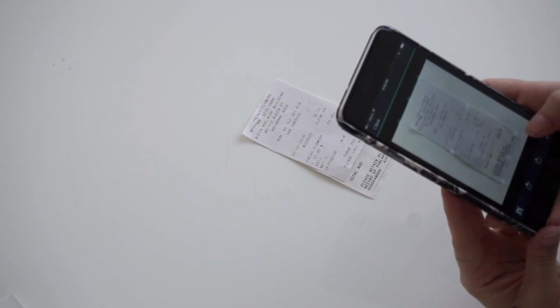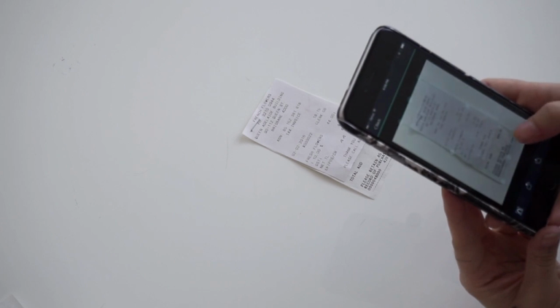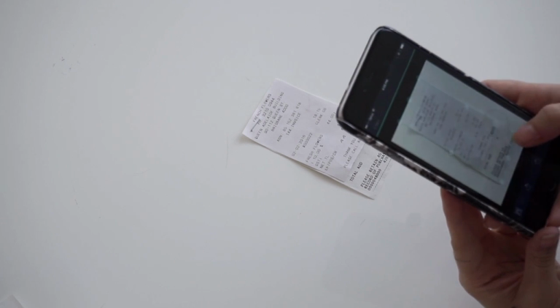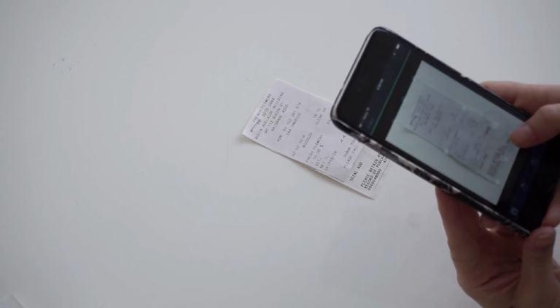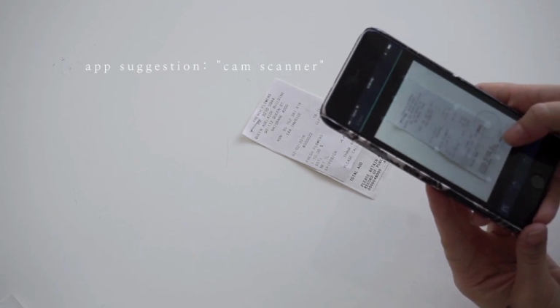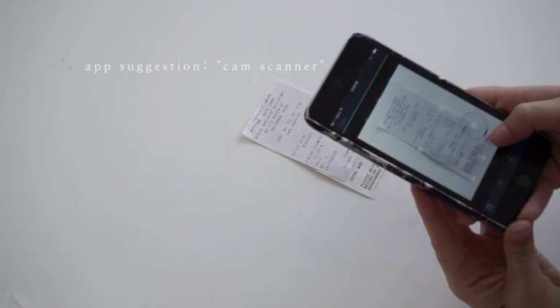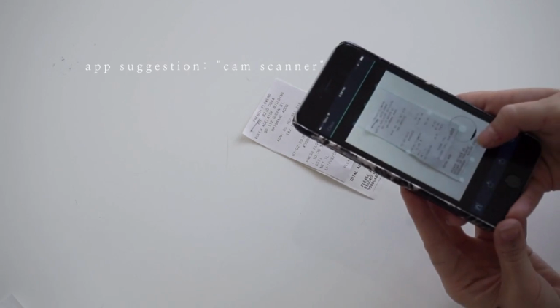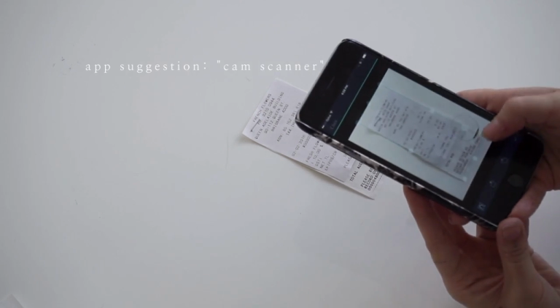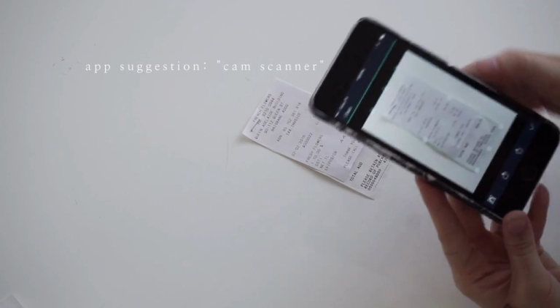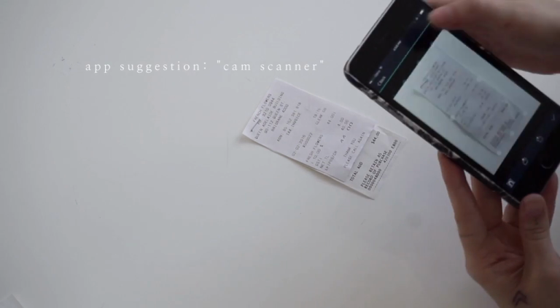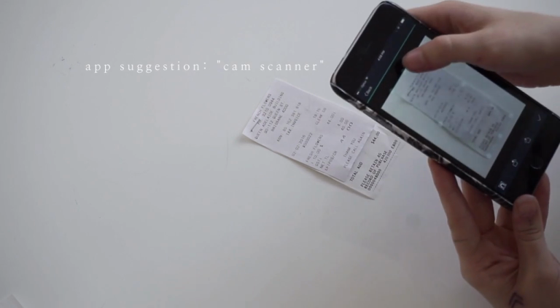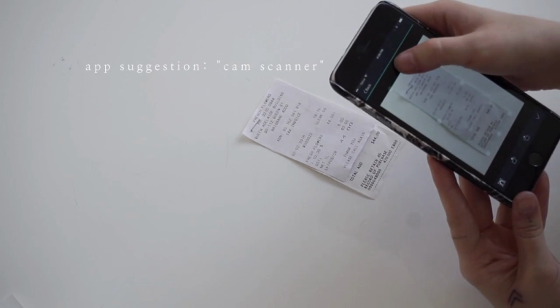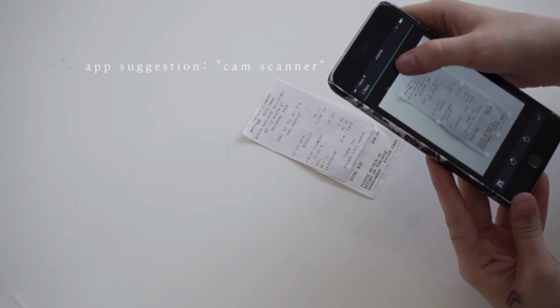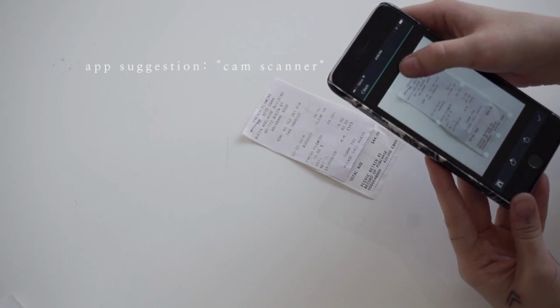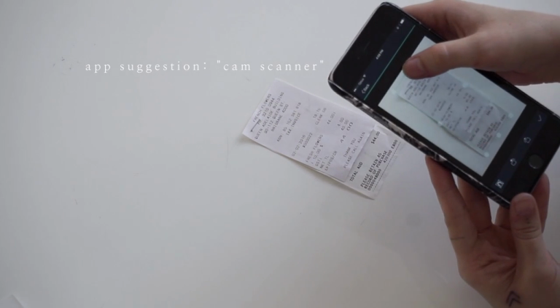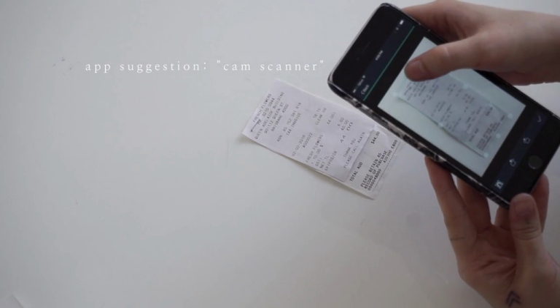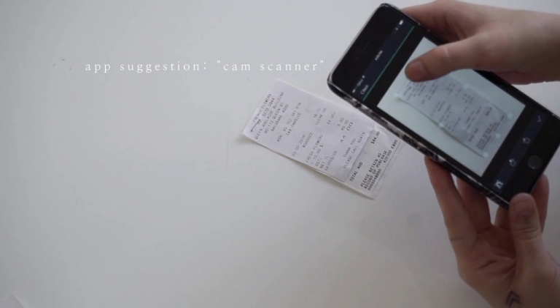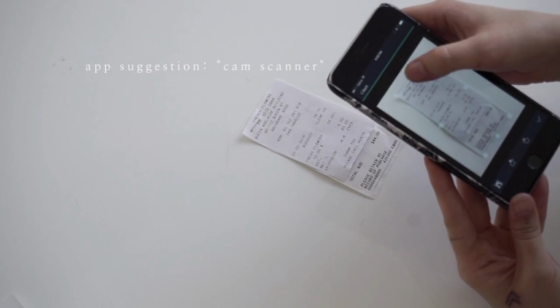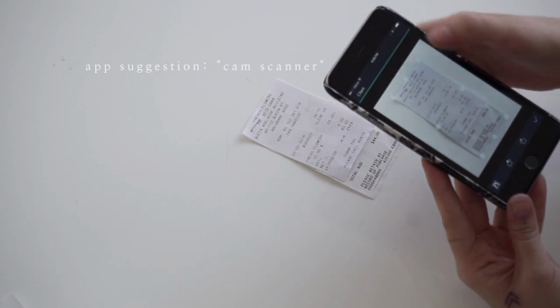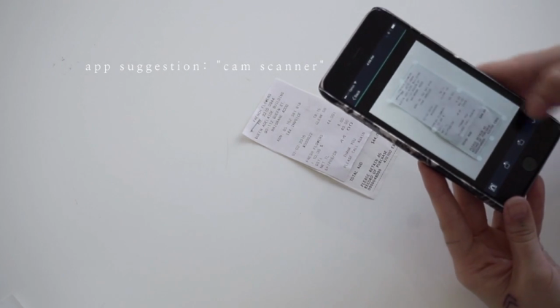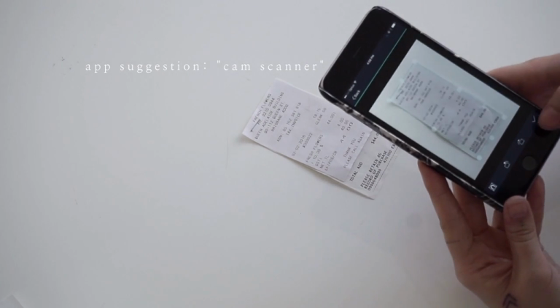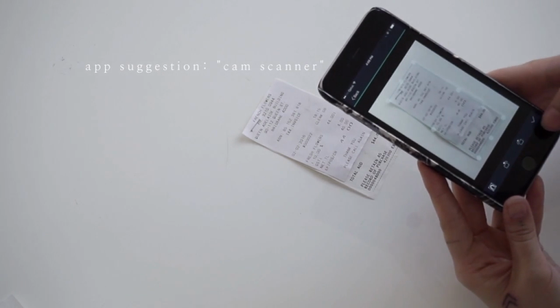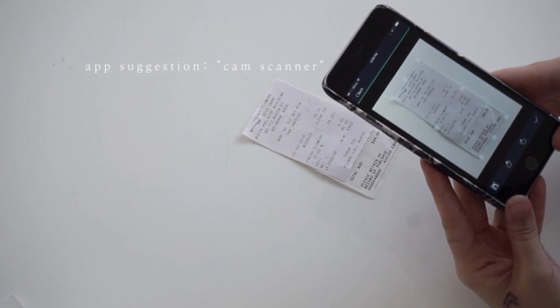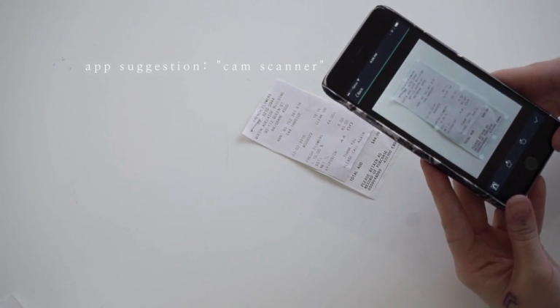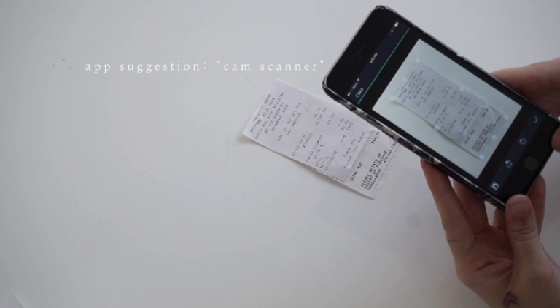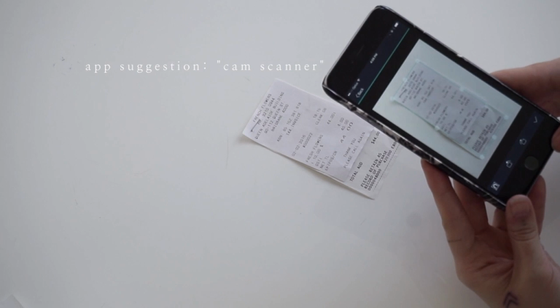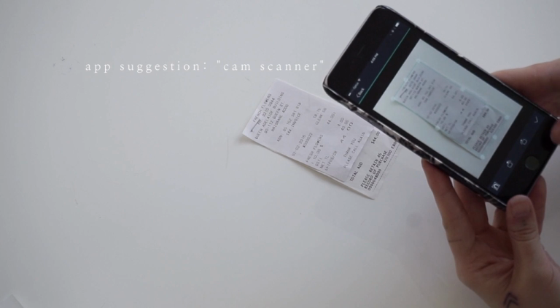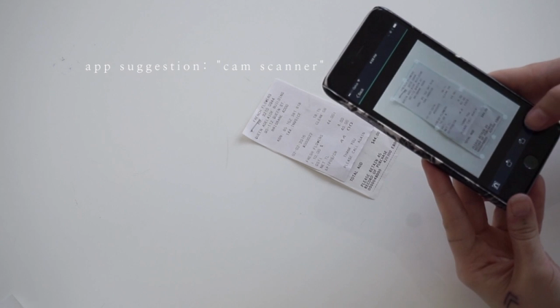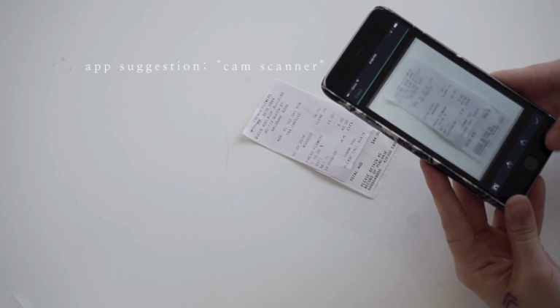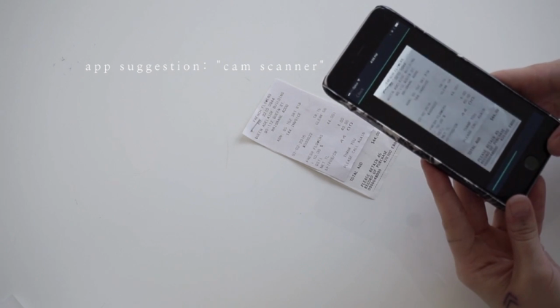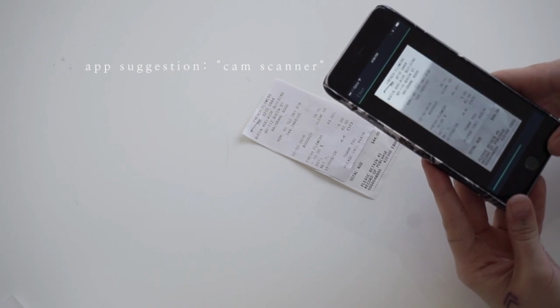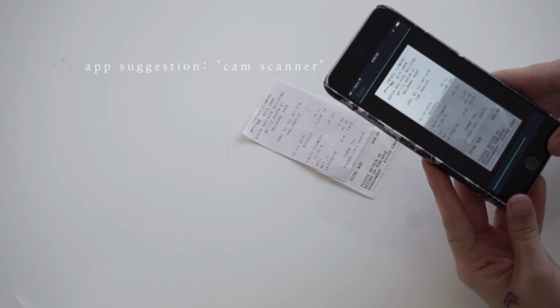An app that I would suggest using for this is called CamScanner. I use it for bringing a lot of documents into my computer.